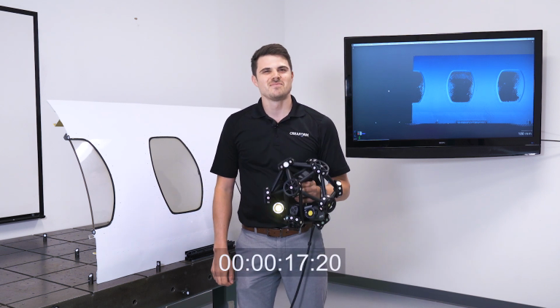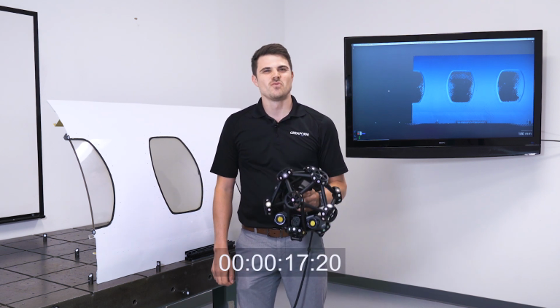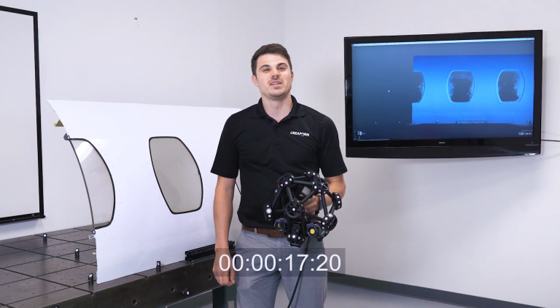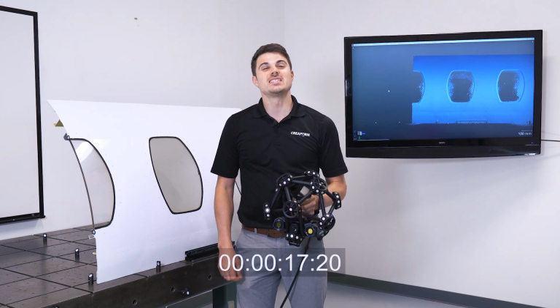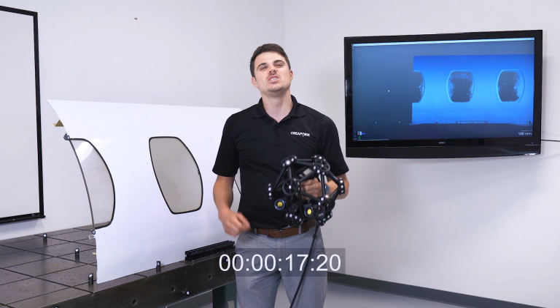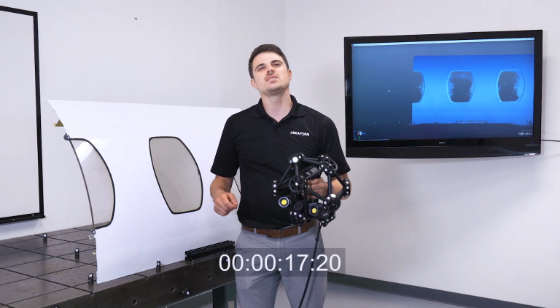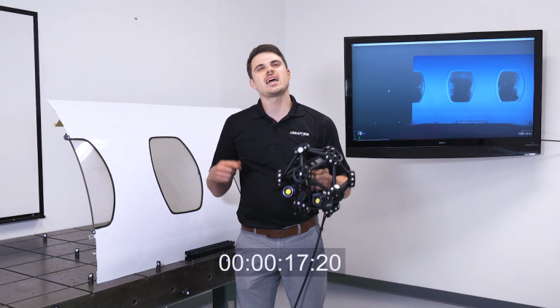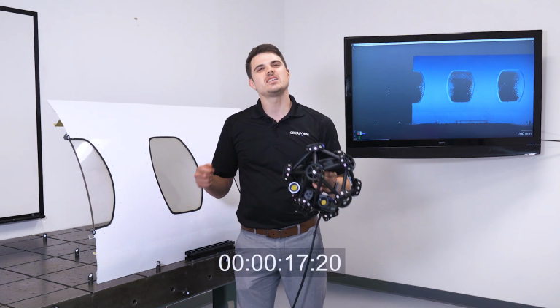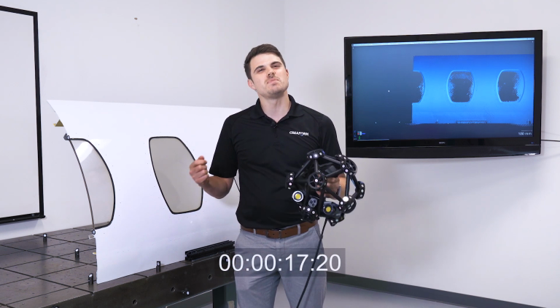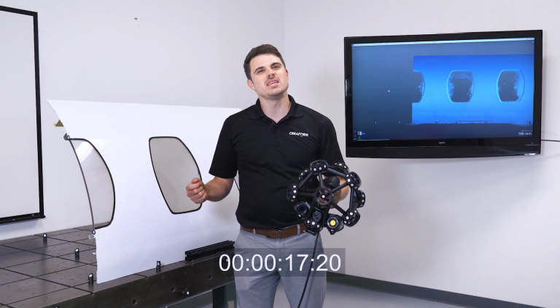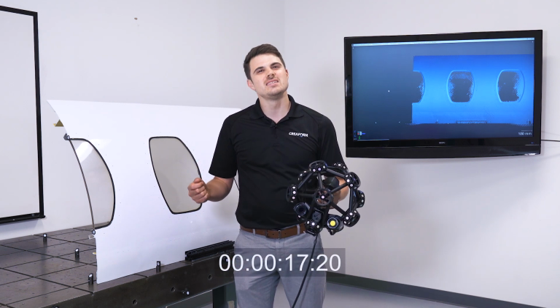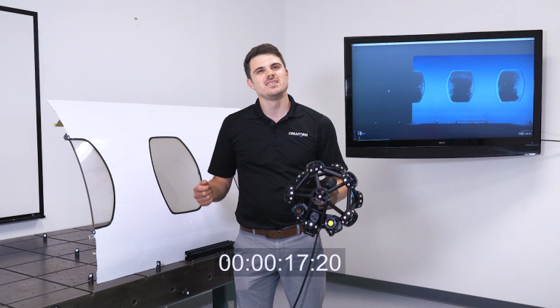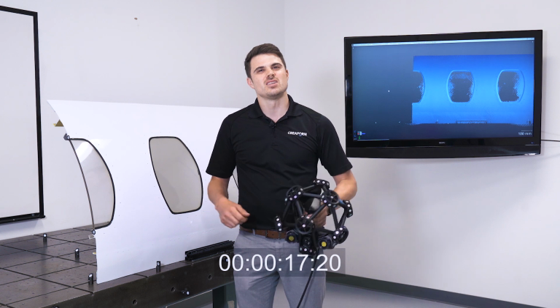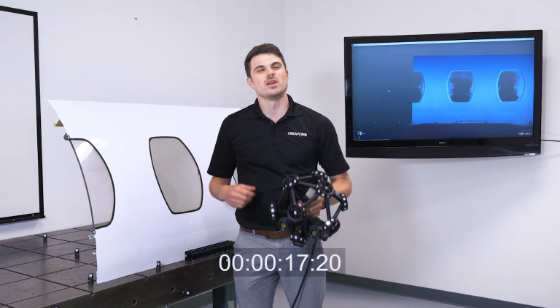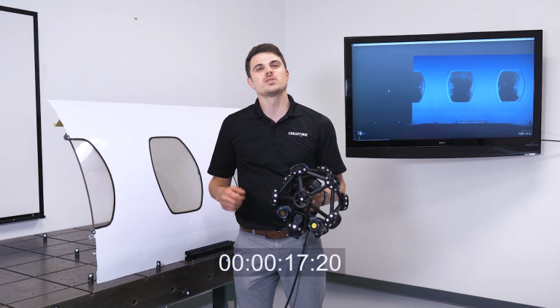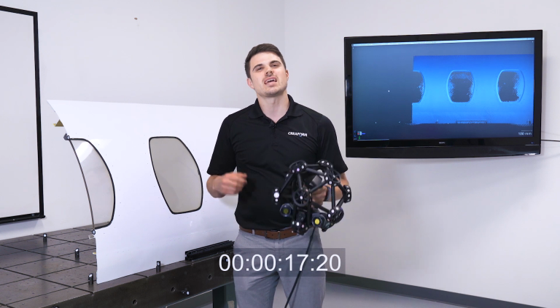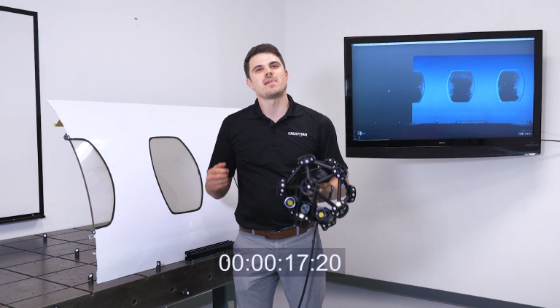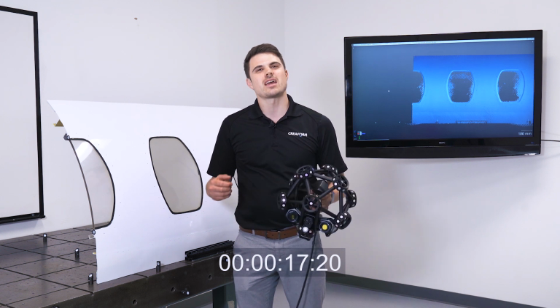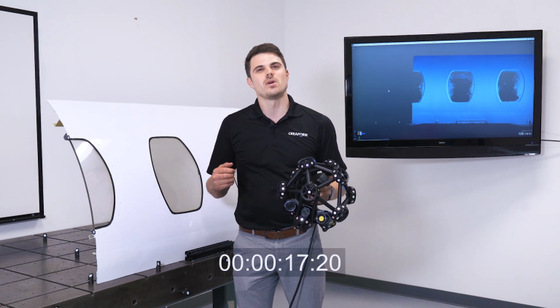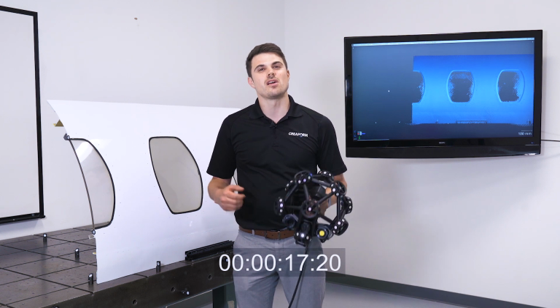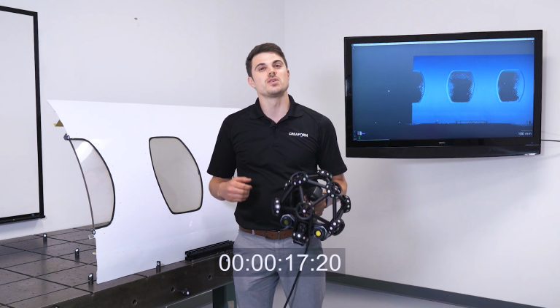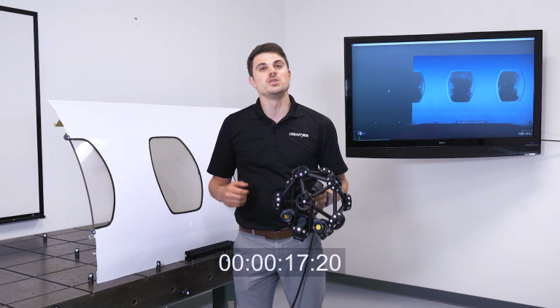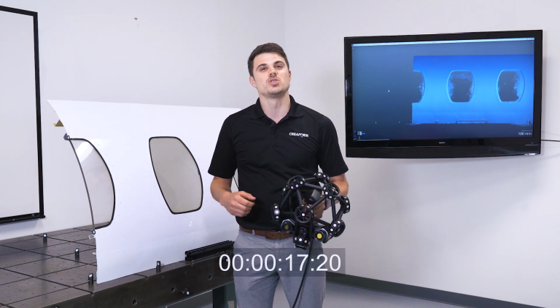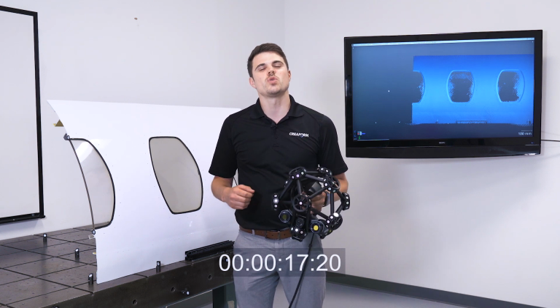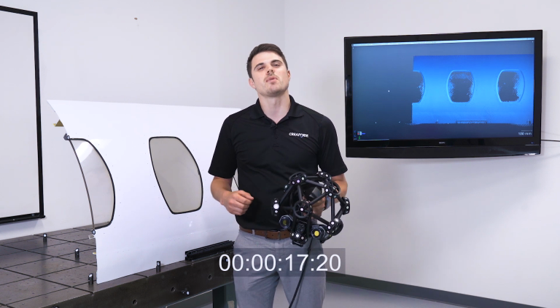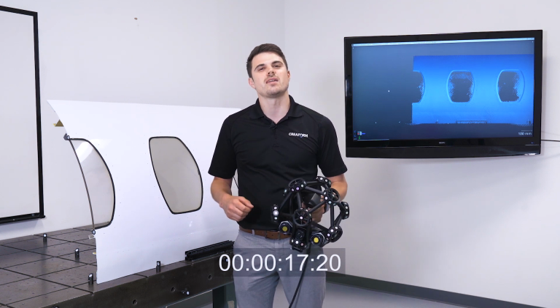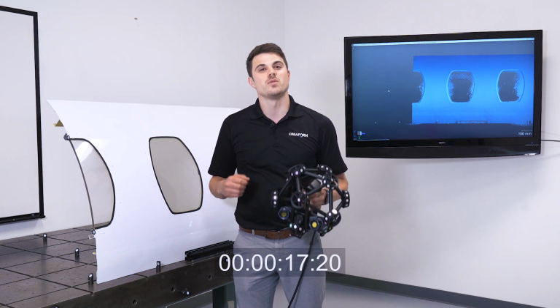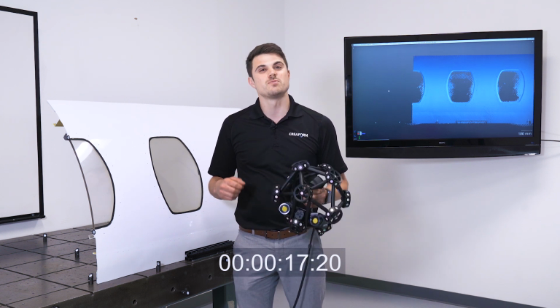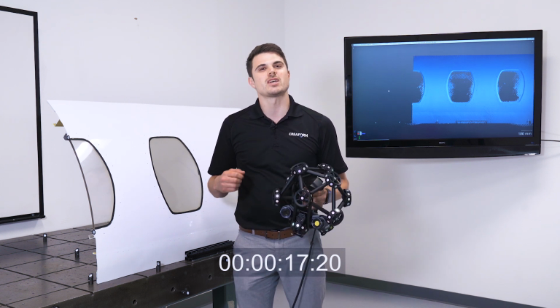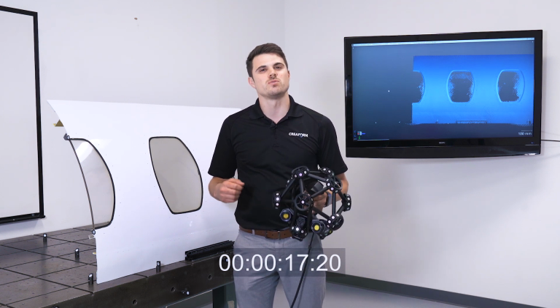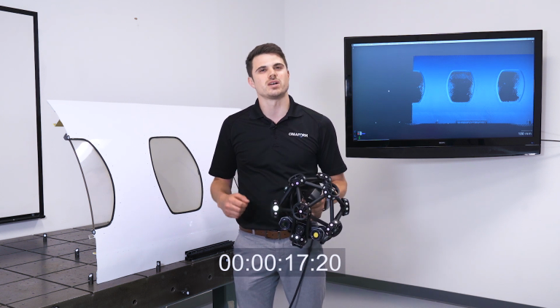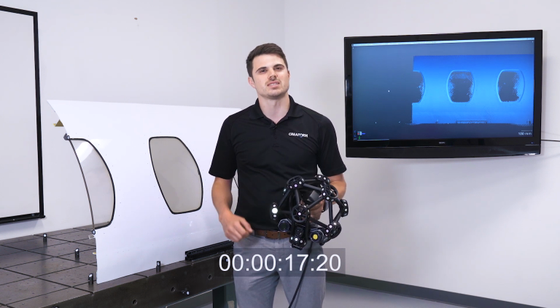With this new scanning speed, the Metroscan Black will allow you to streamline your inspection process.